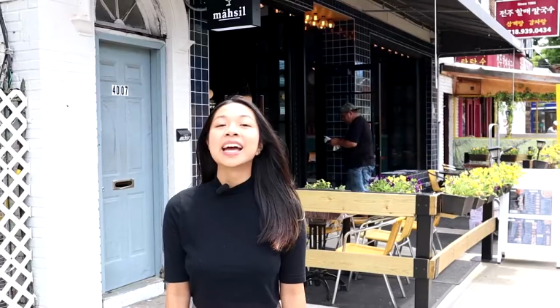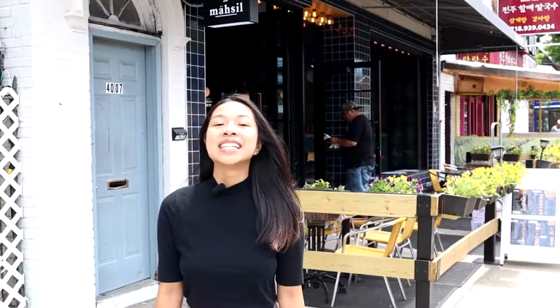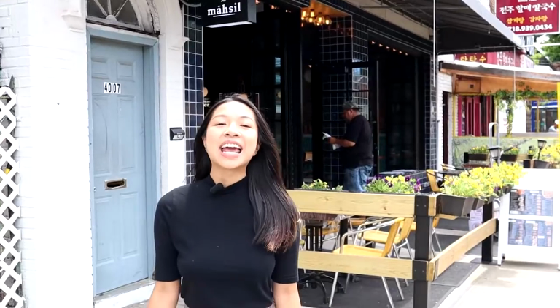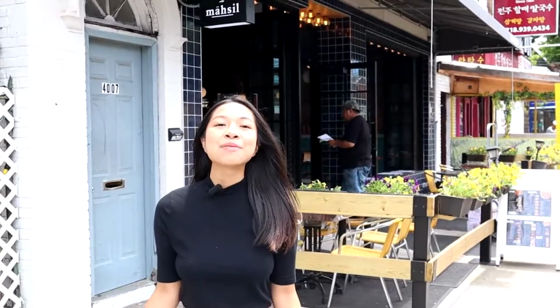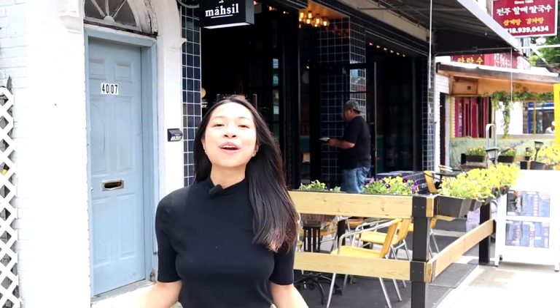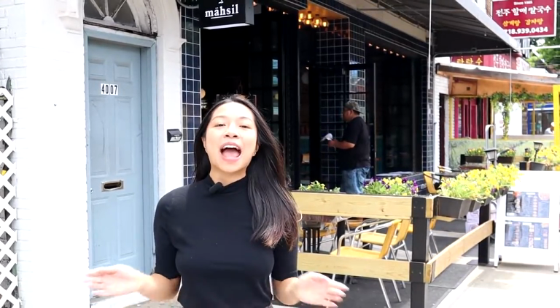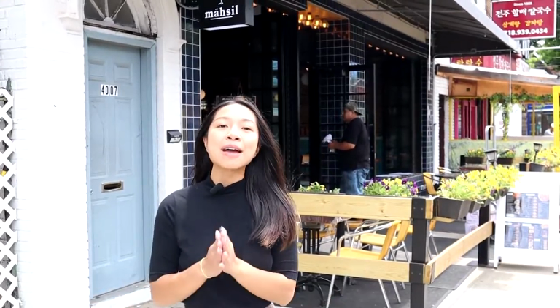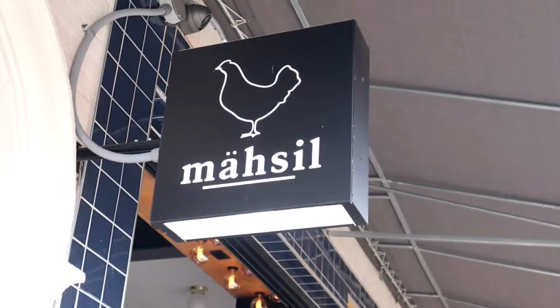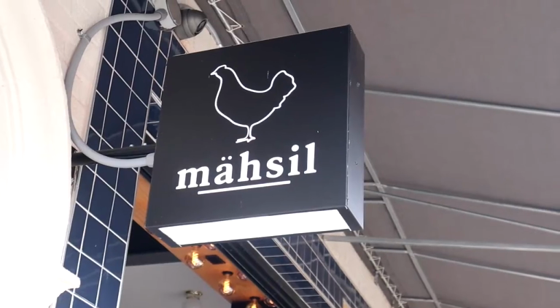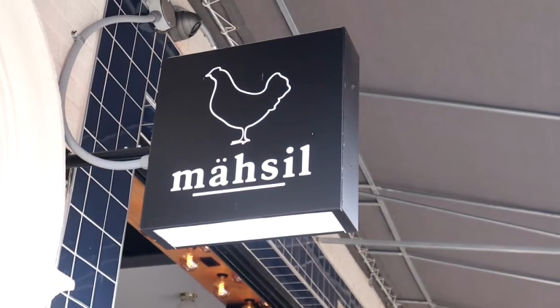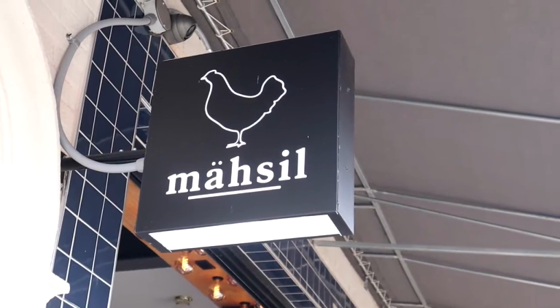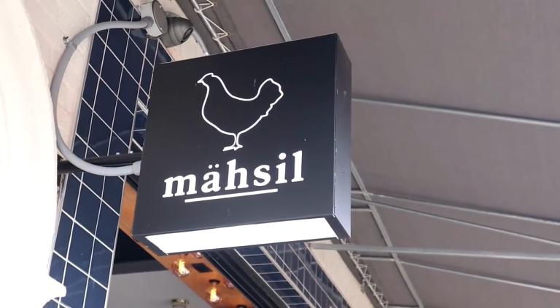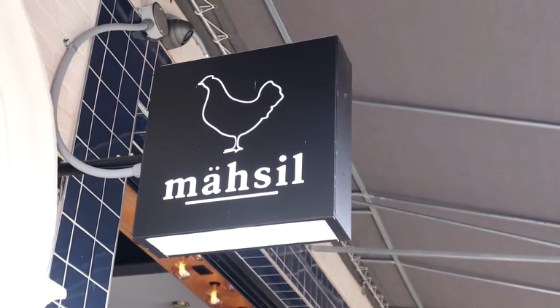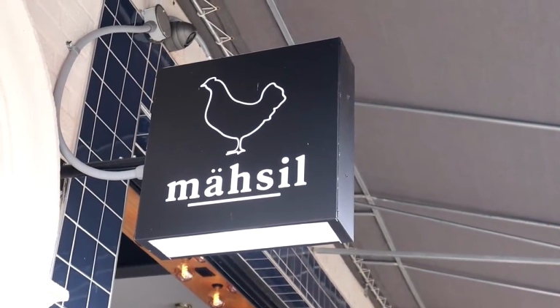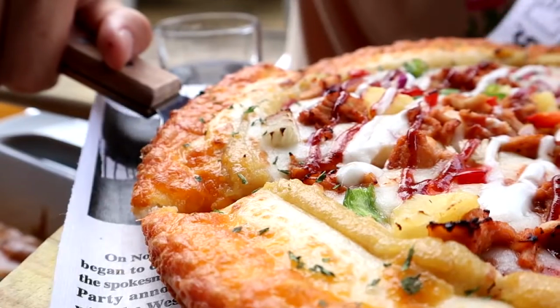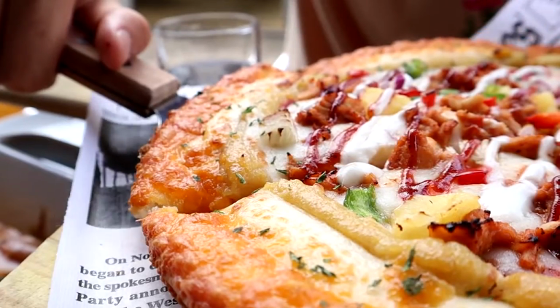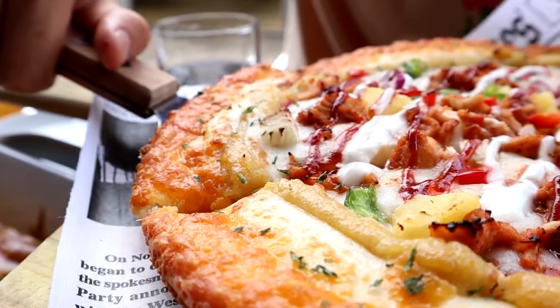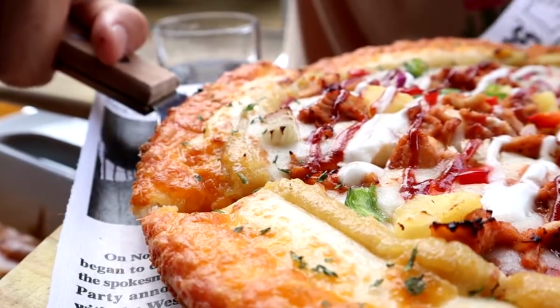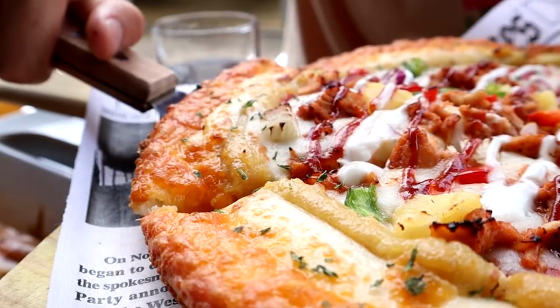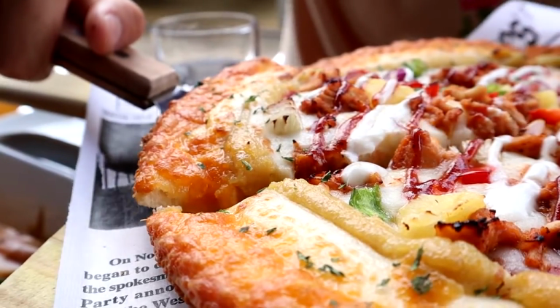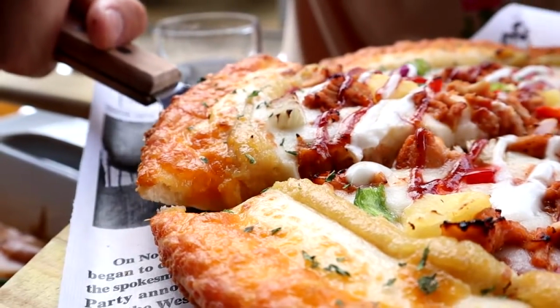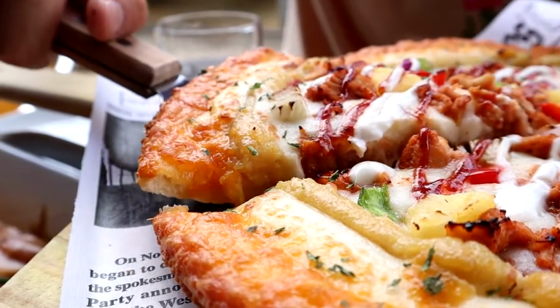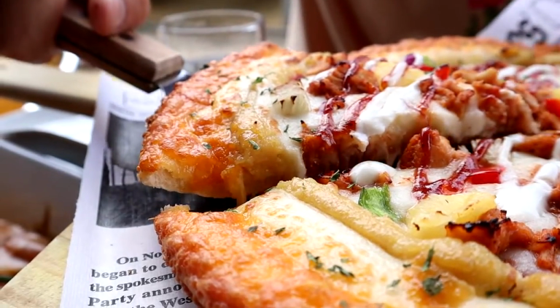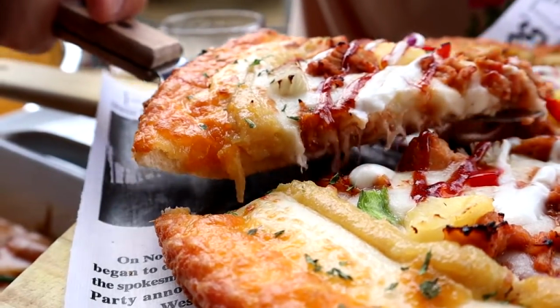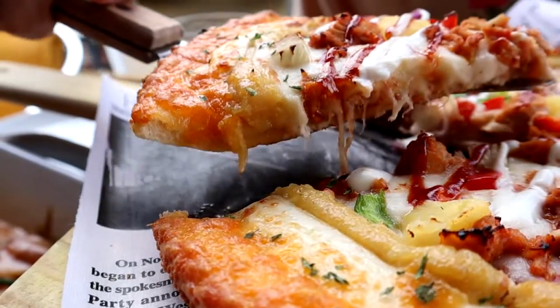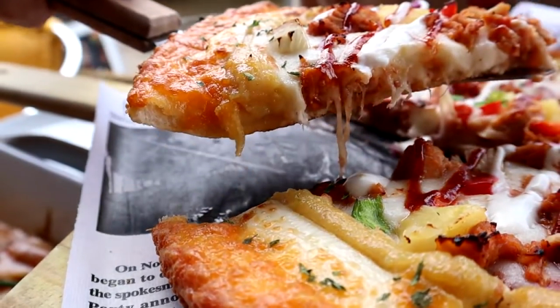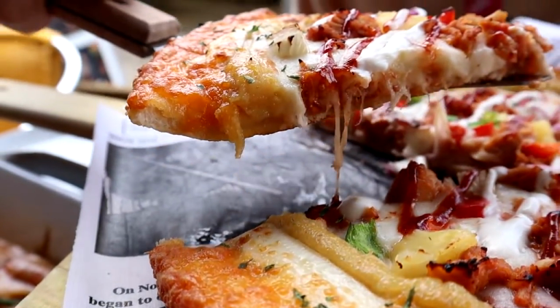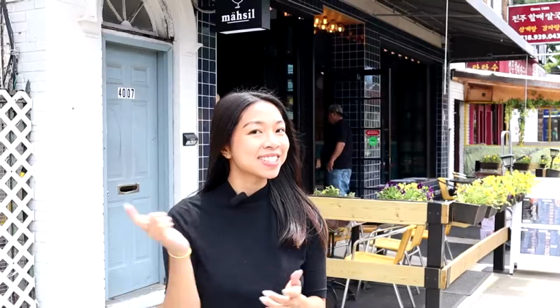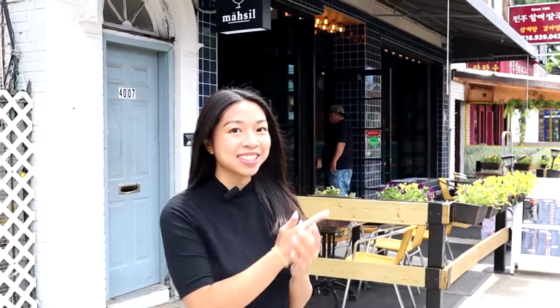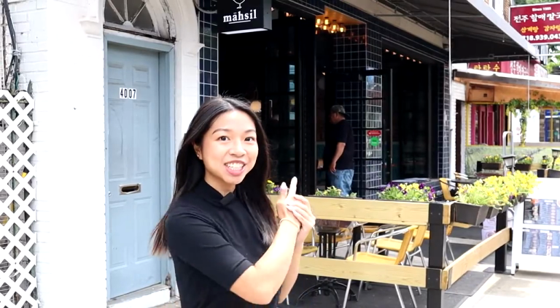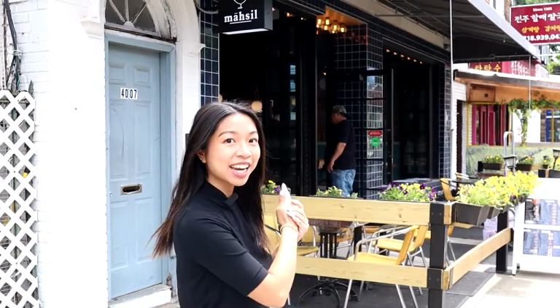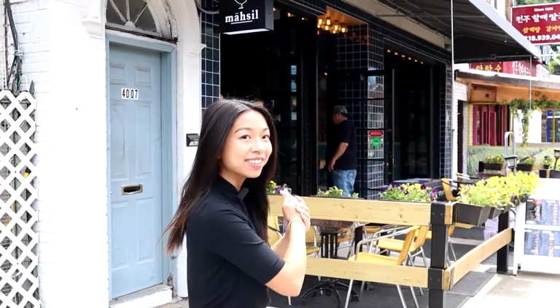Today we are at Musil to try their take on Korean American food. So let's check it out!